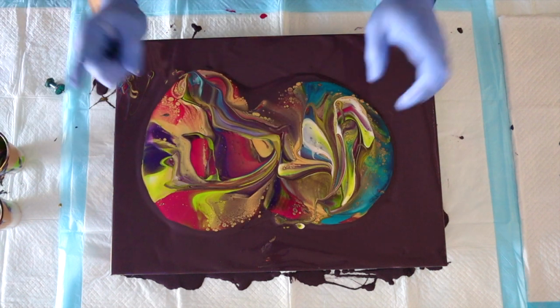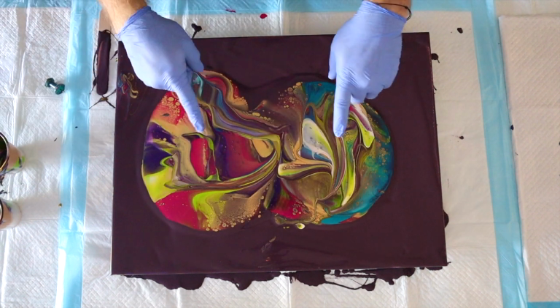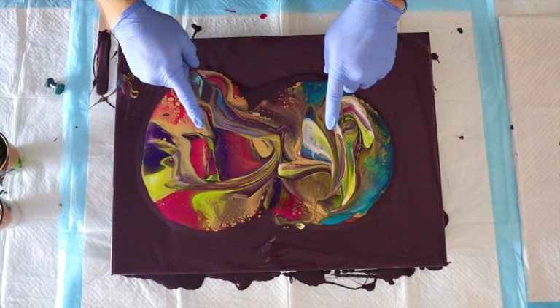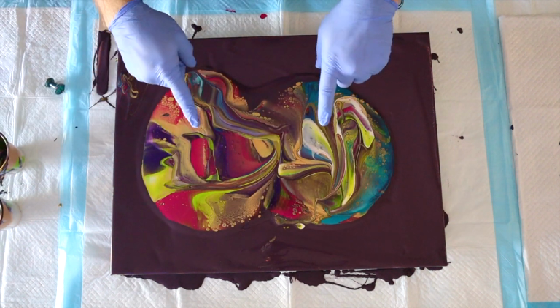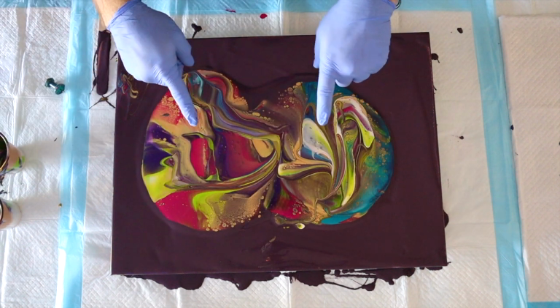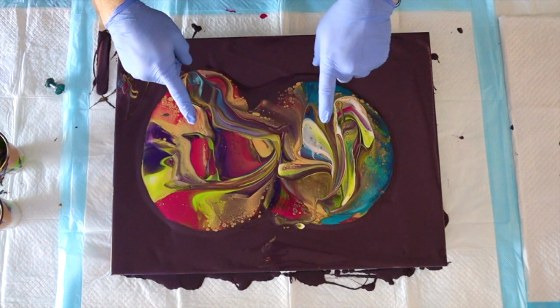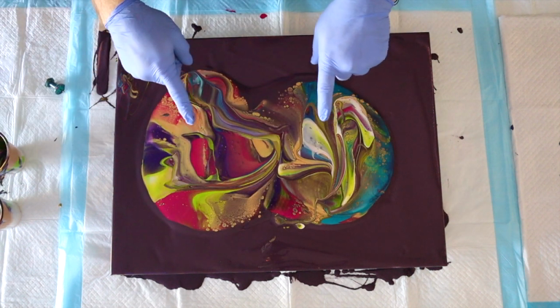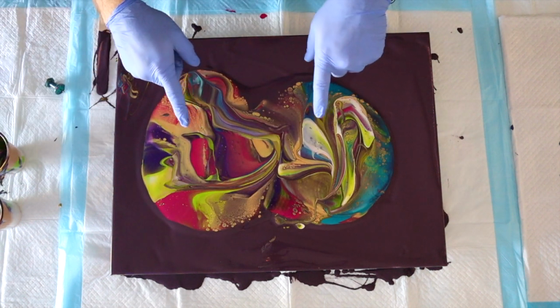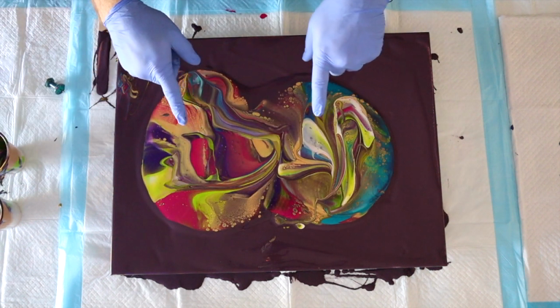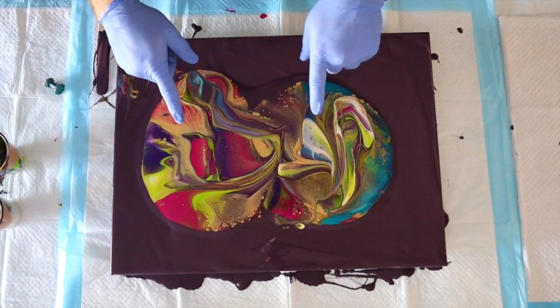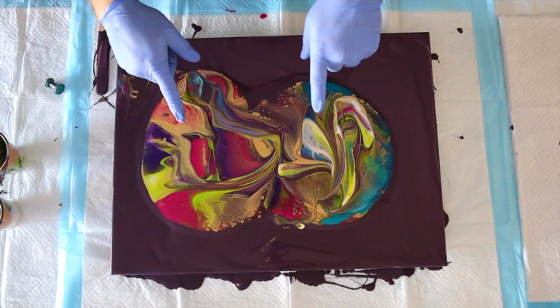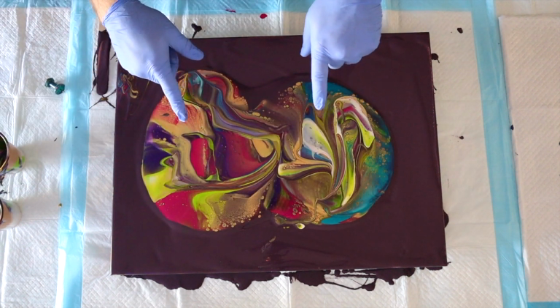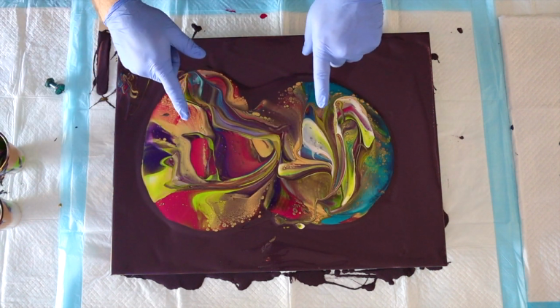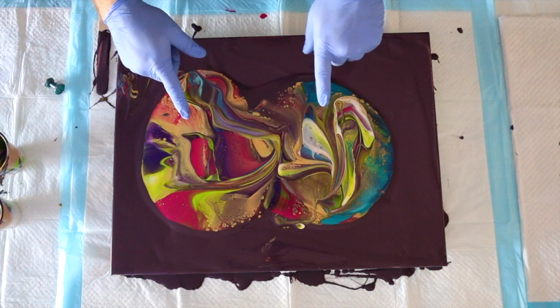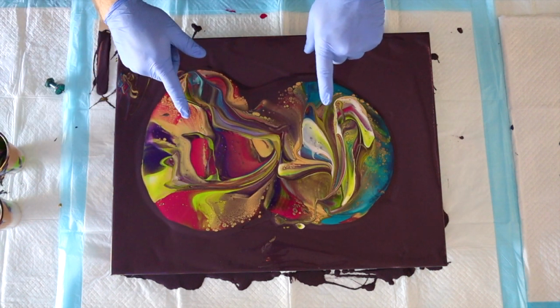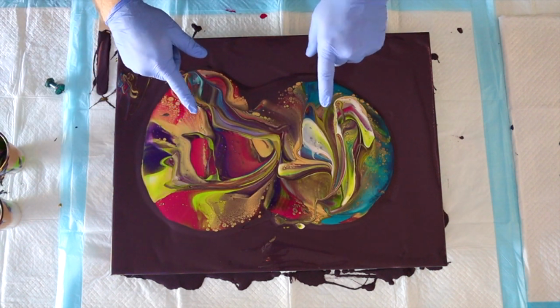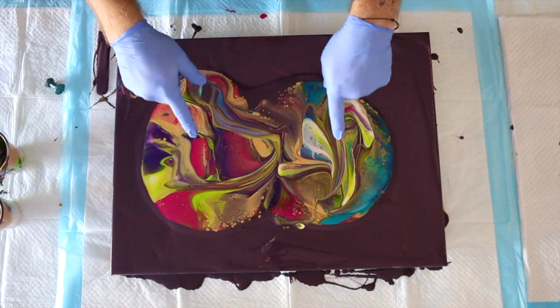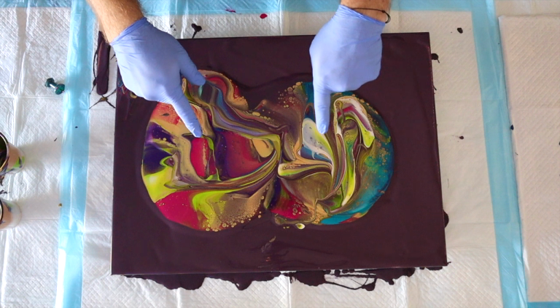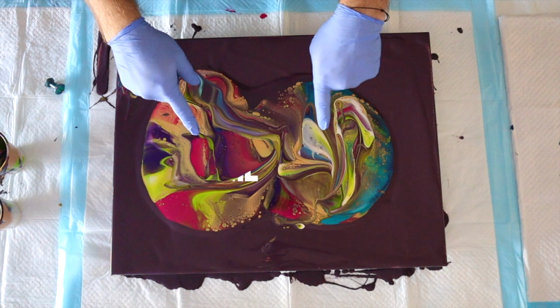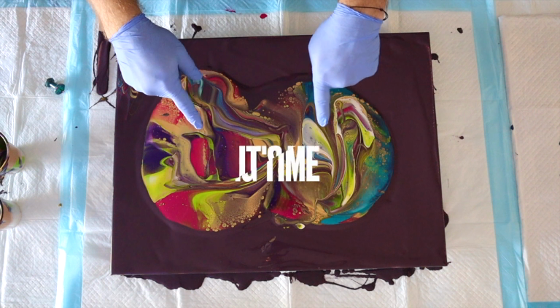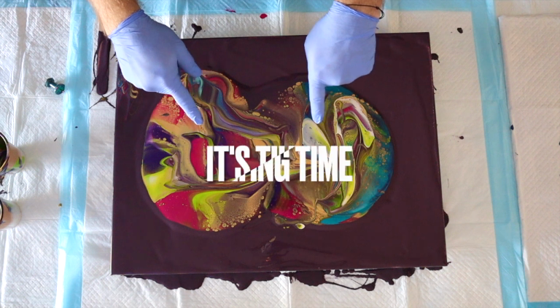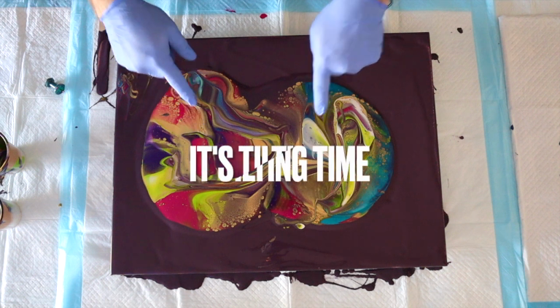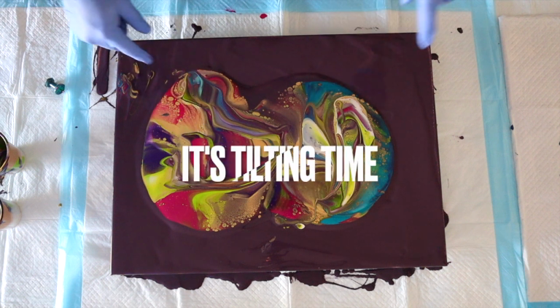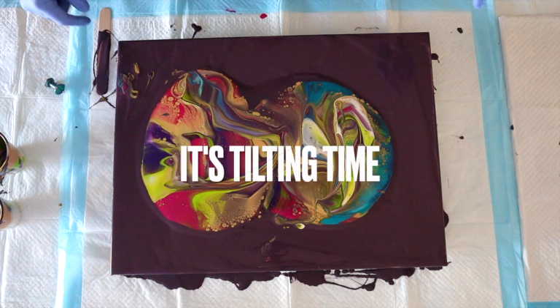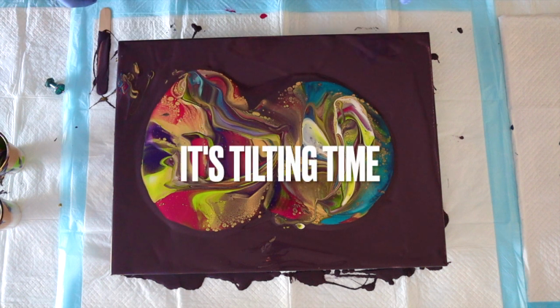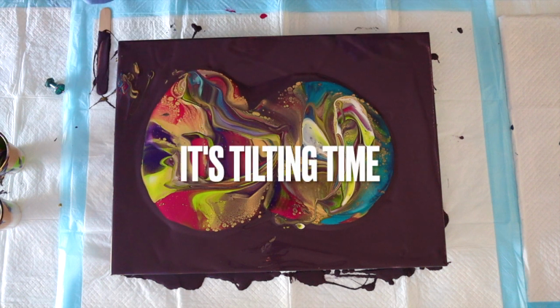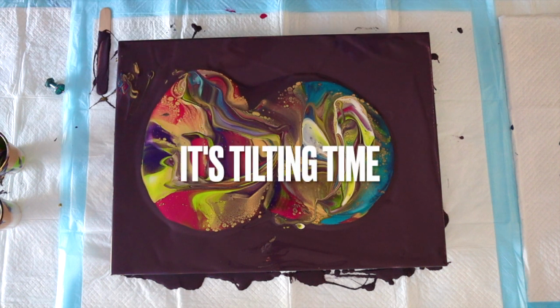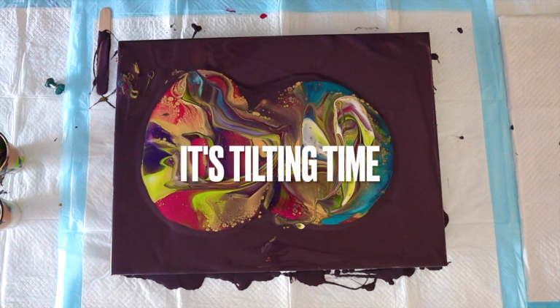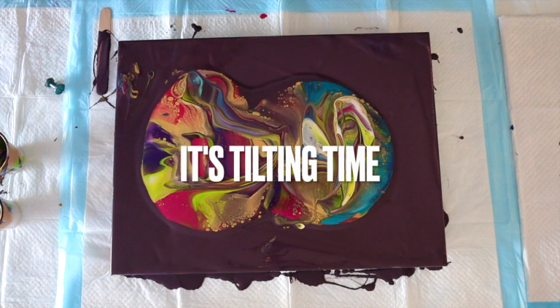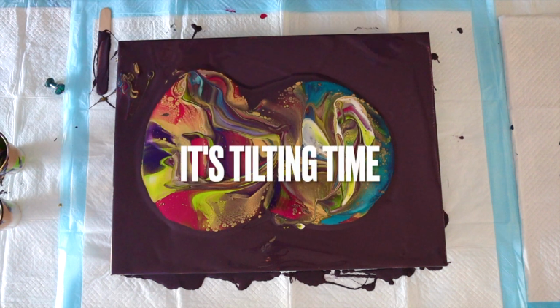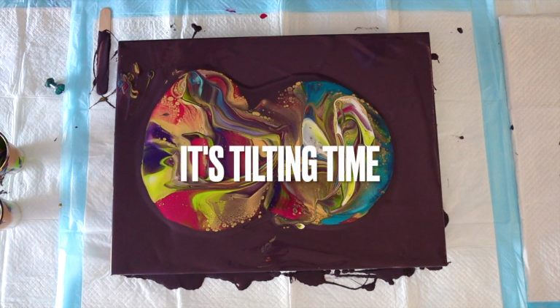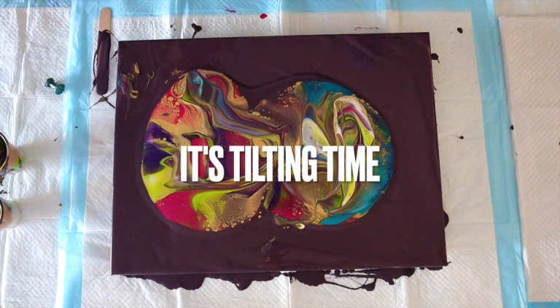Alright, you know what time it is — it's tilting time! Time to tilt this bad boy out.